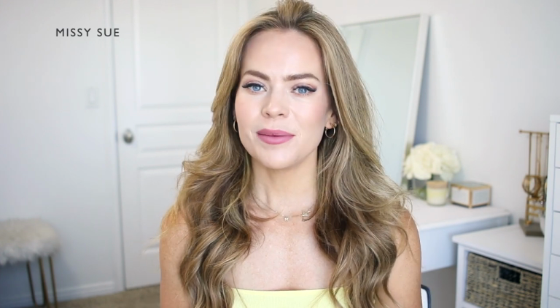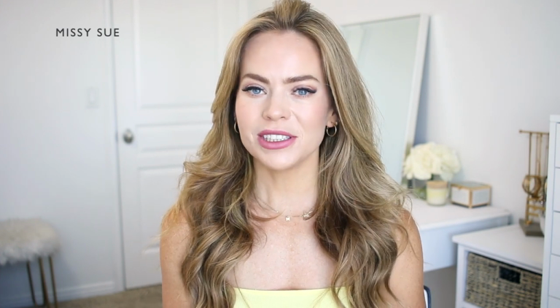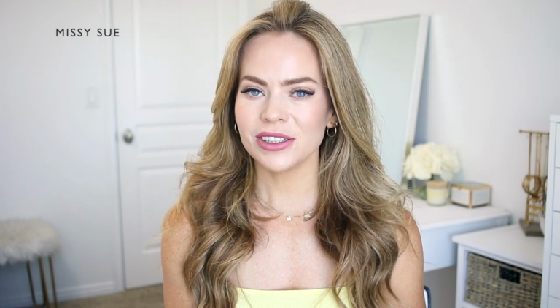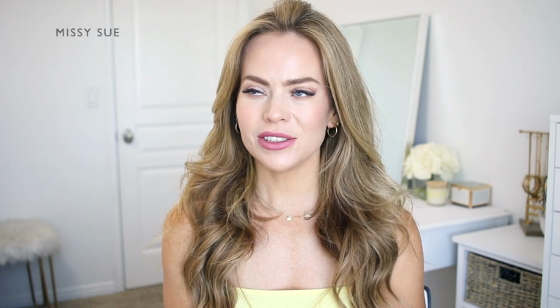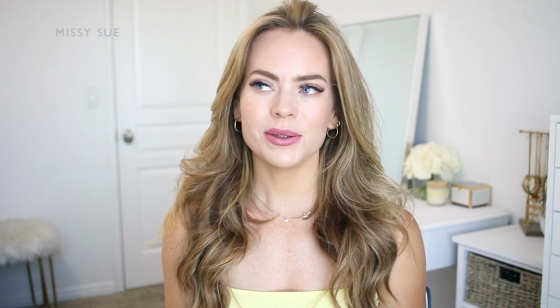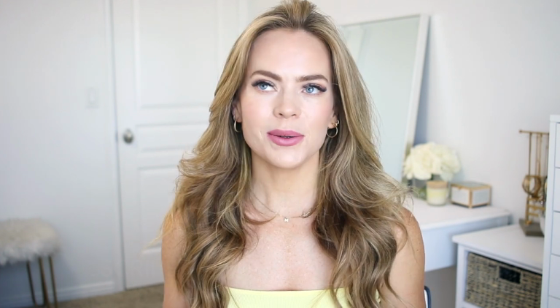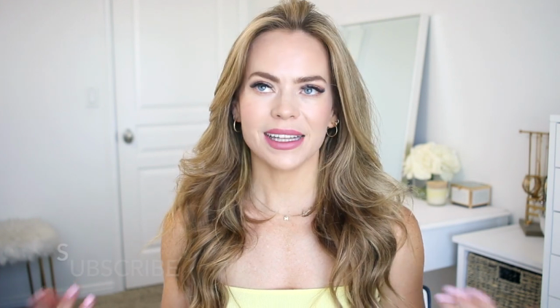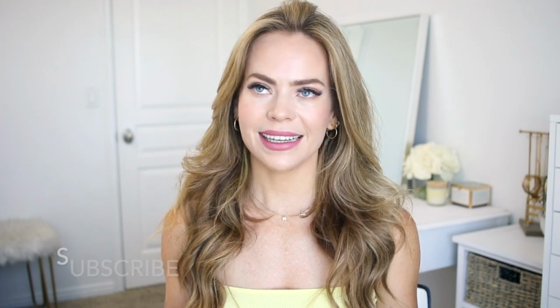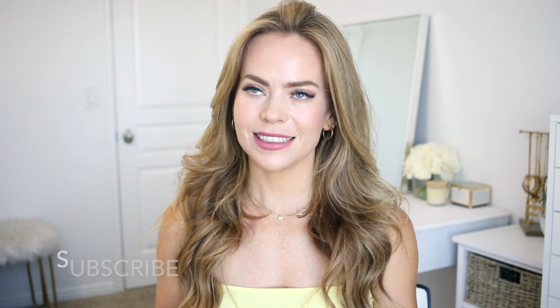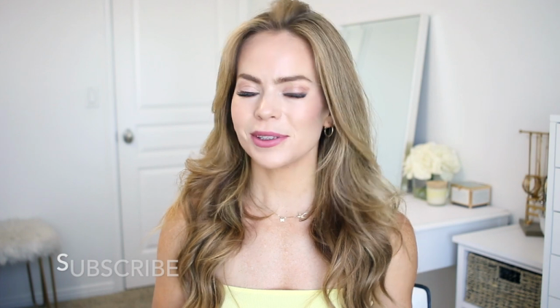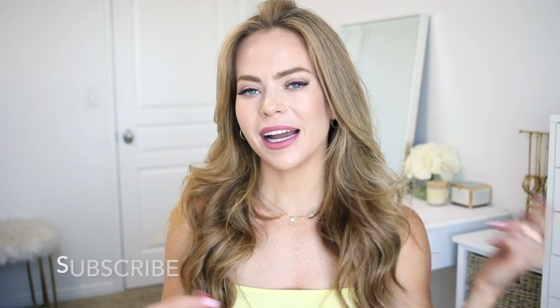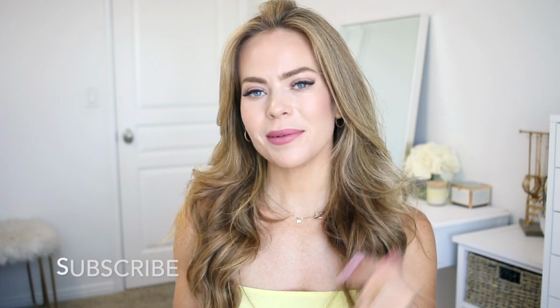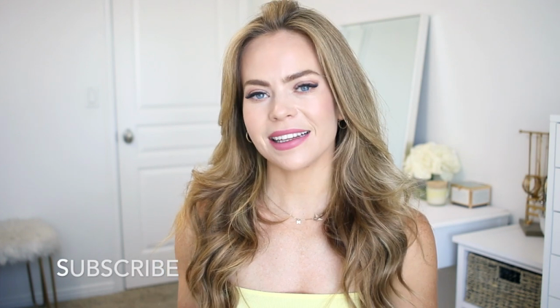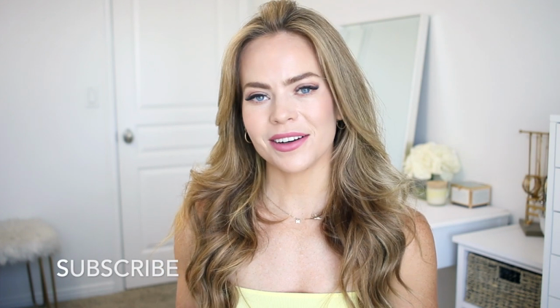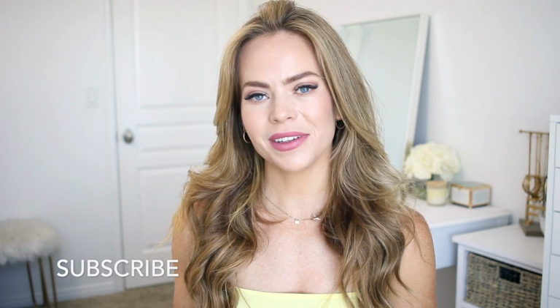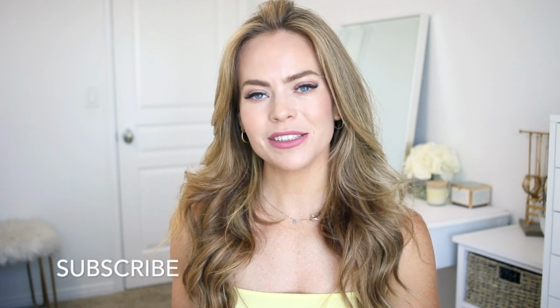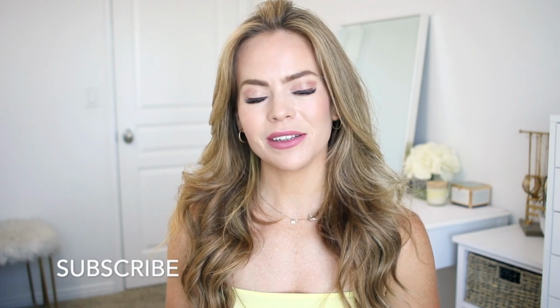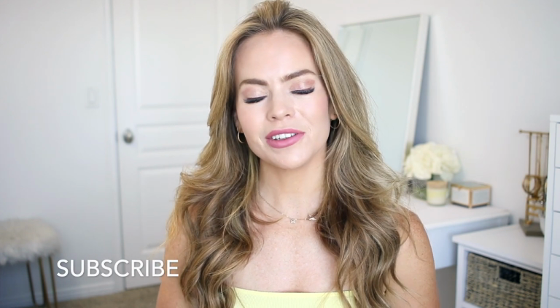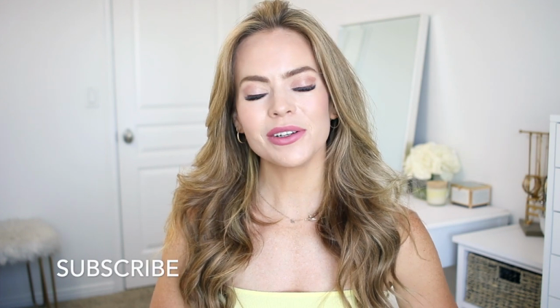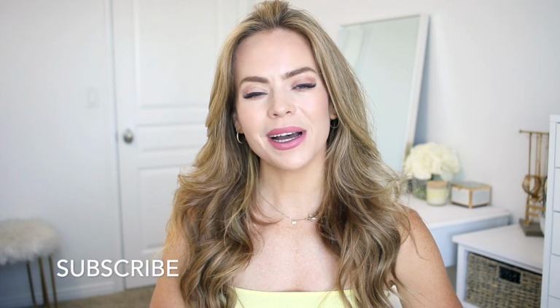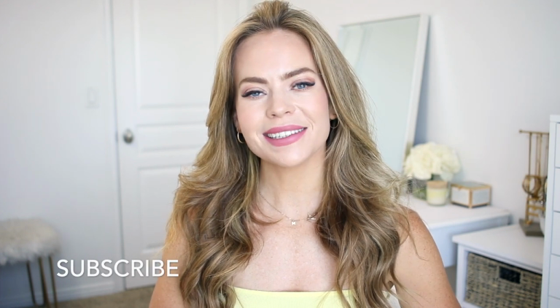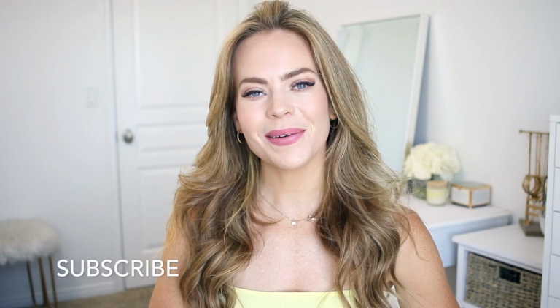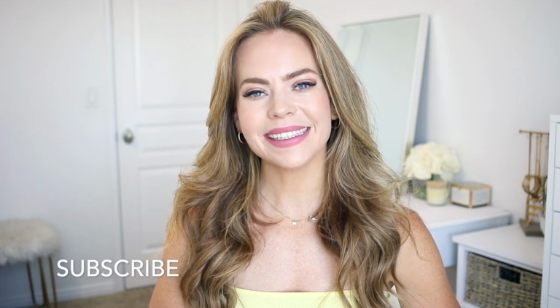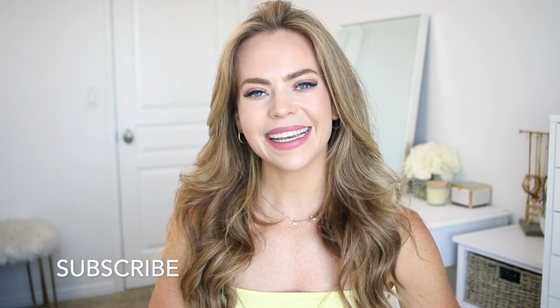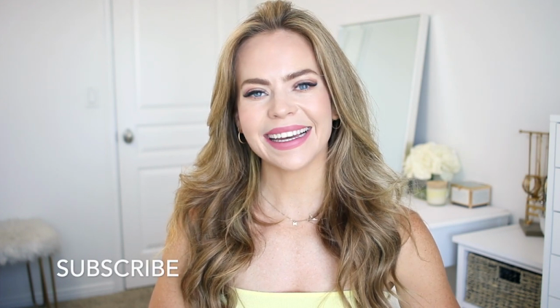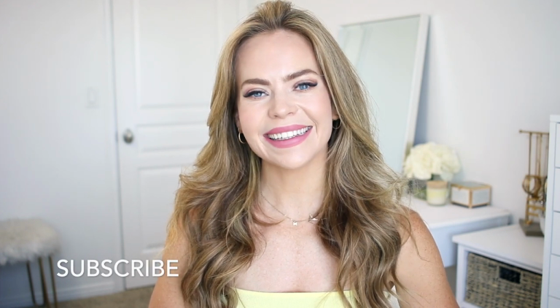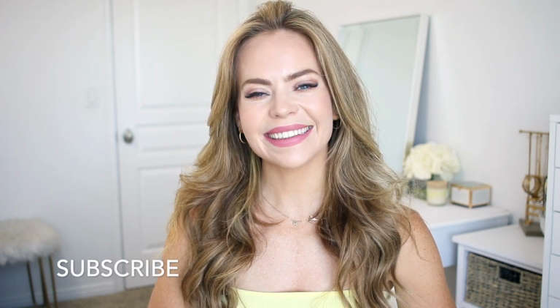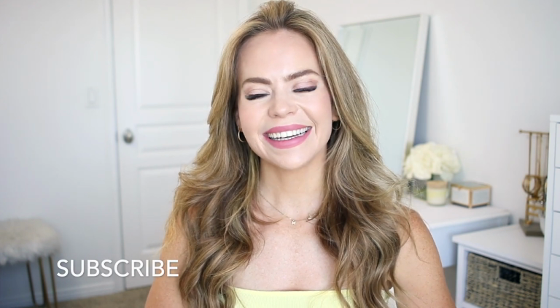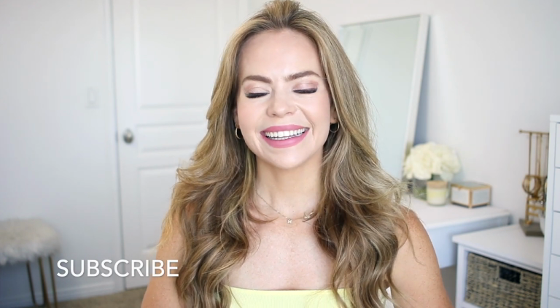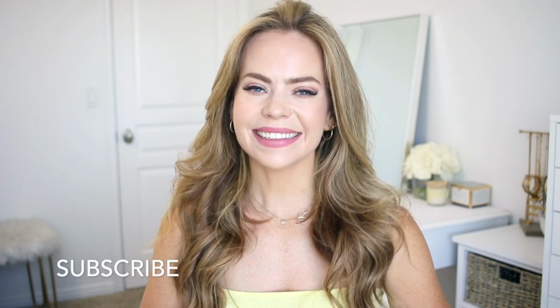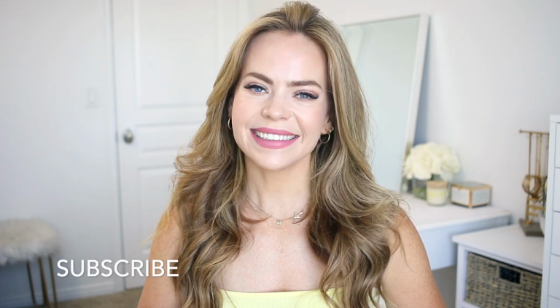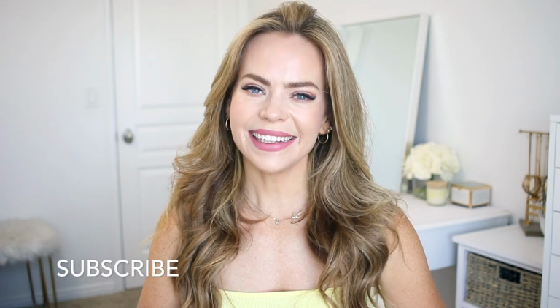Be sure to like, subscribe, and click that notification bell if you're new — and let's get started.